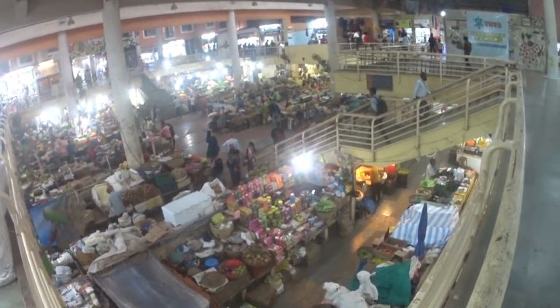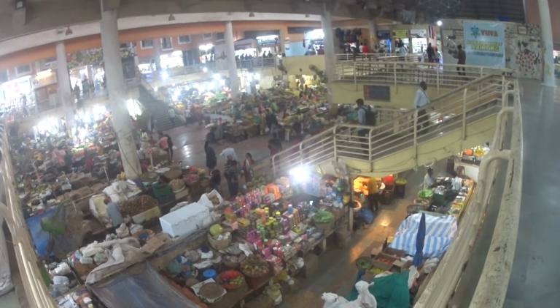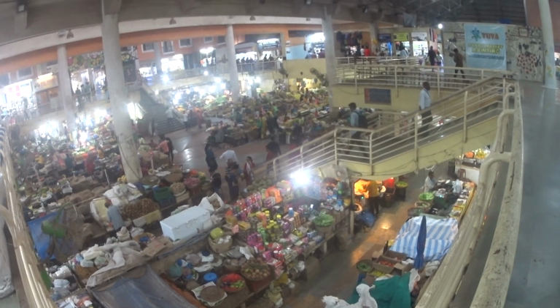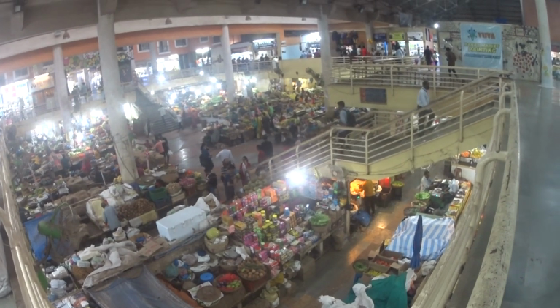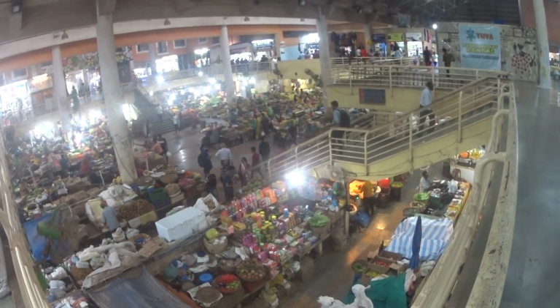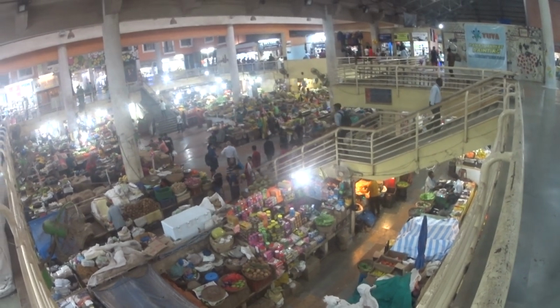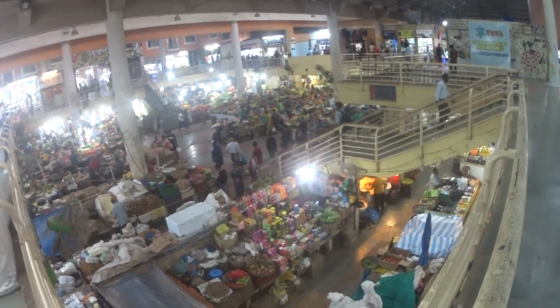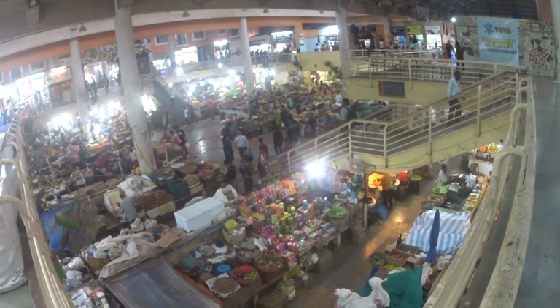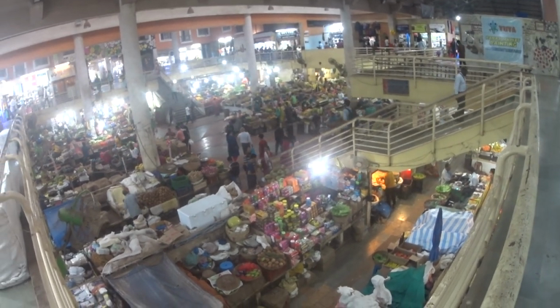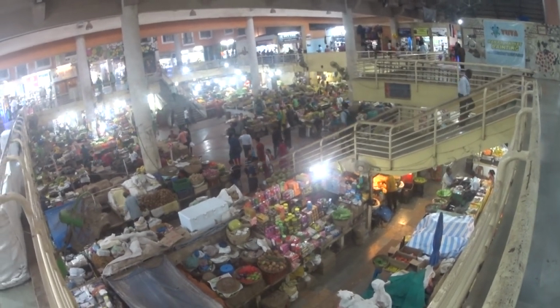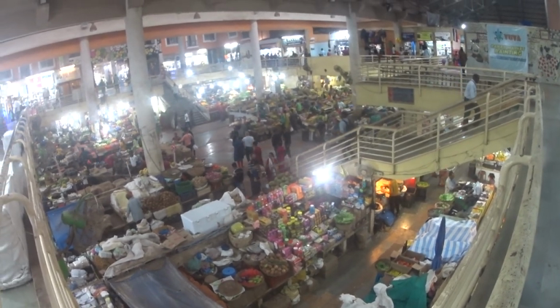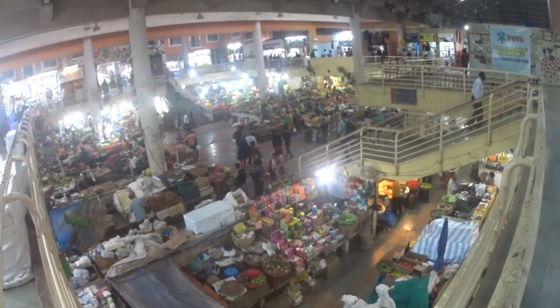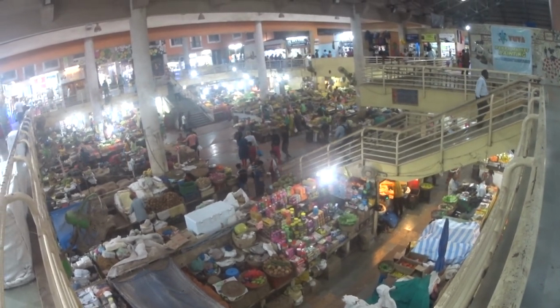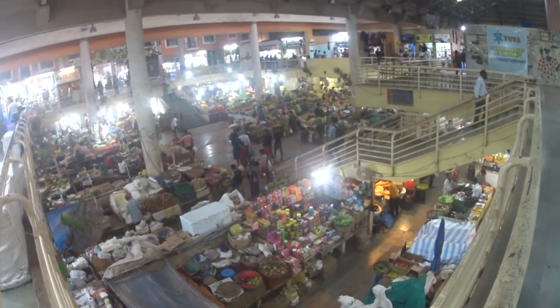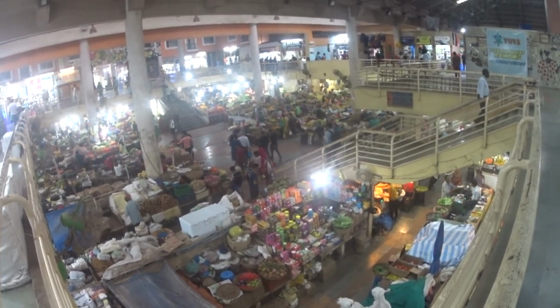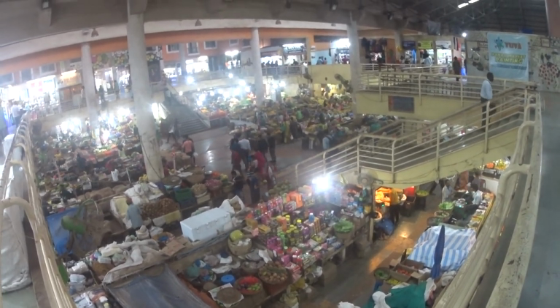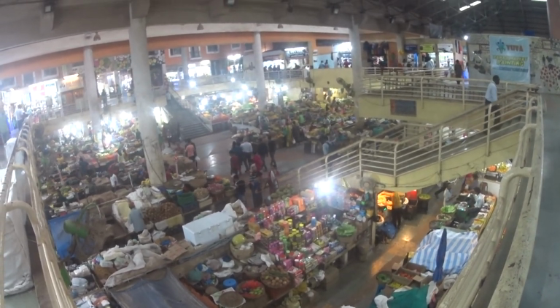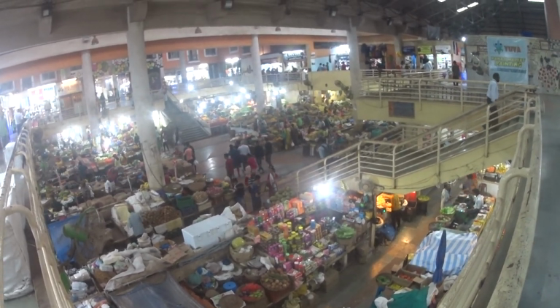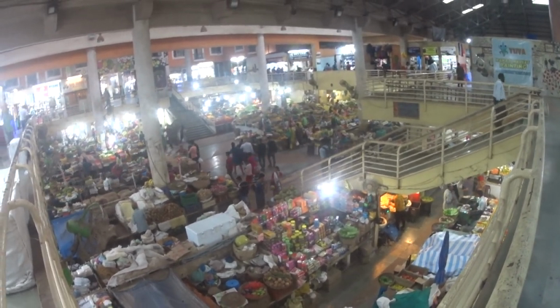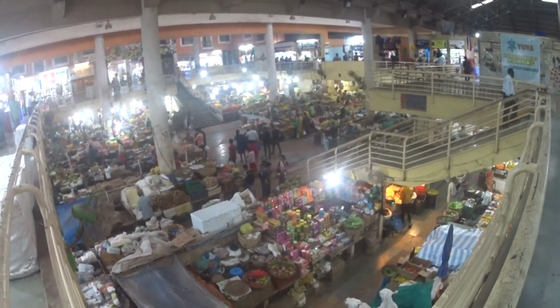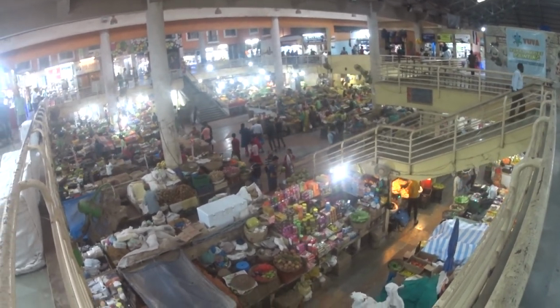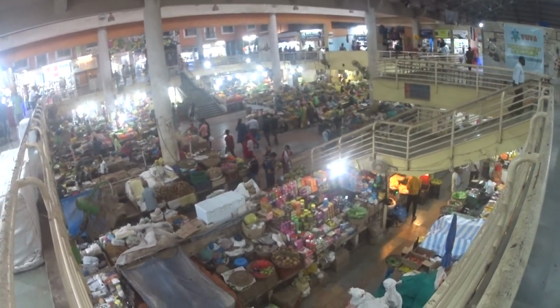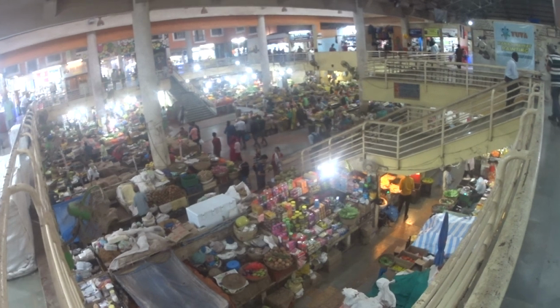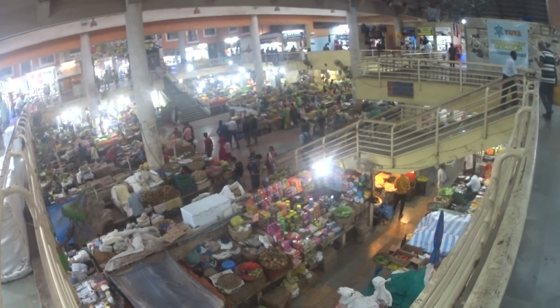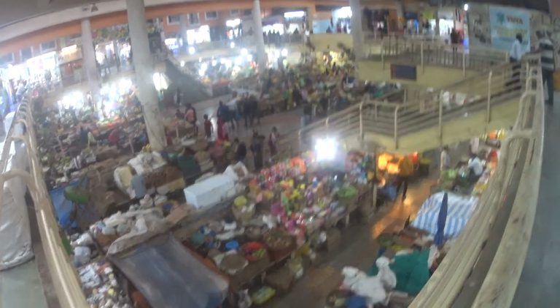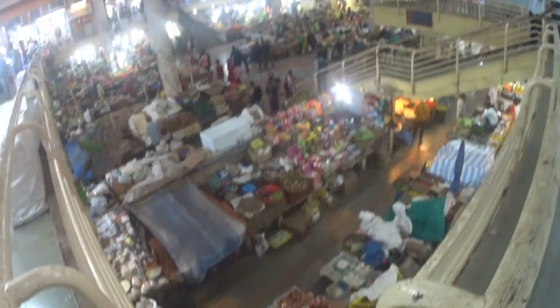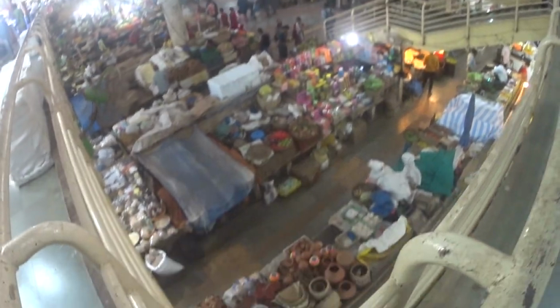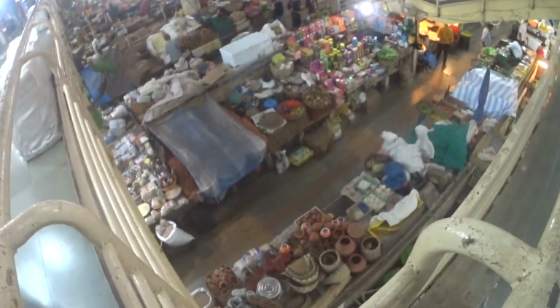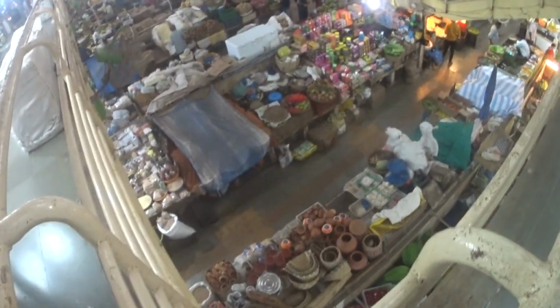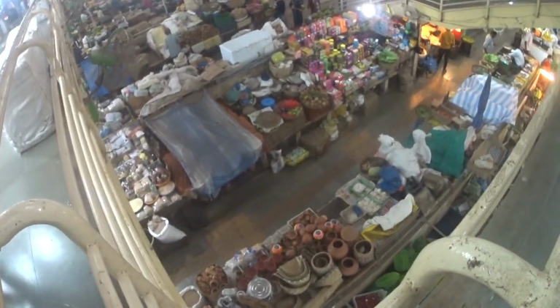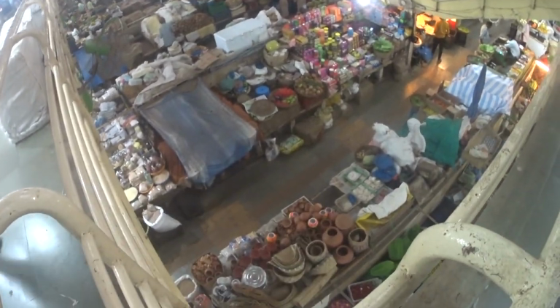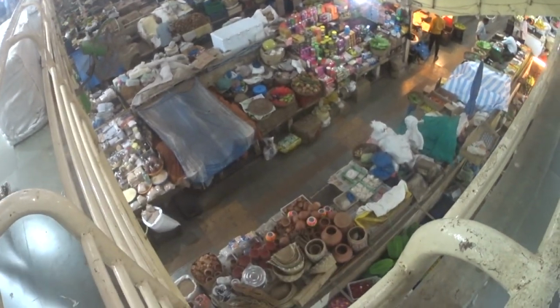Chaotic. Lots of colour, lots of traditional items. Quite well stocked. You need to know what's where.